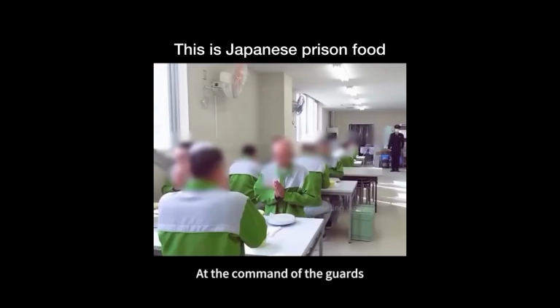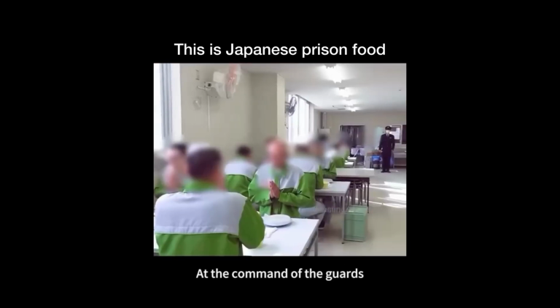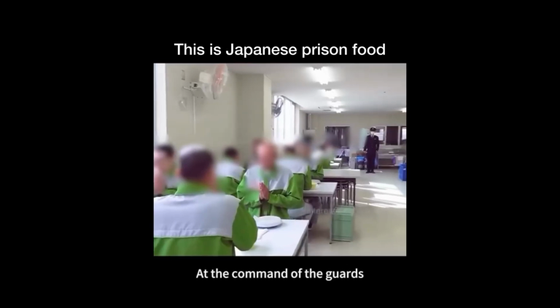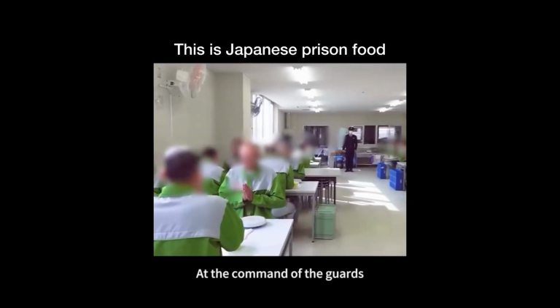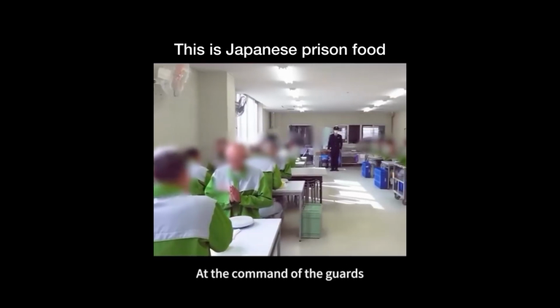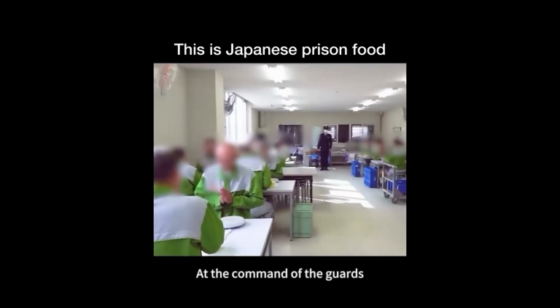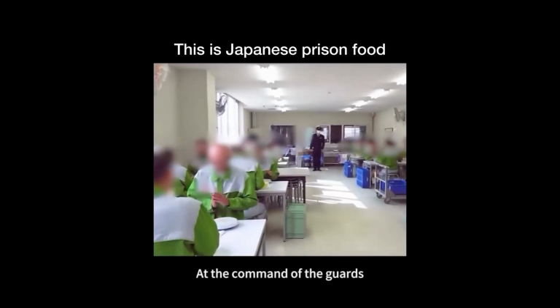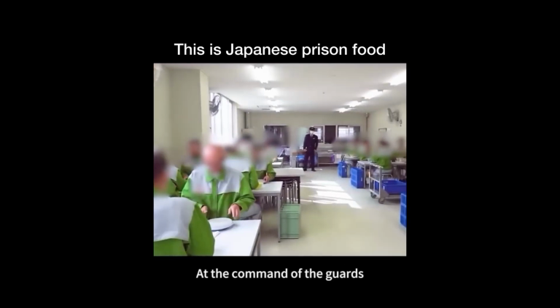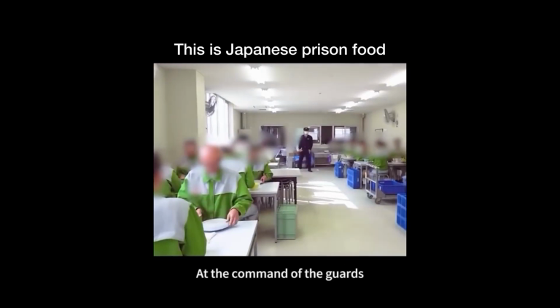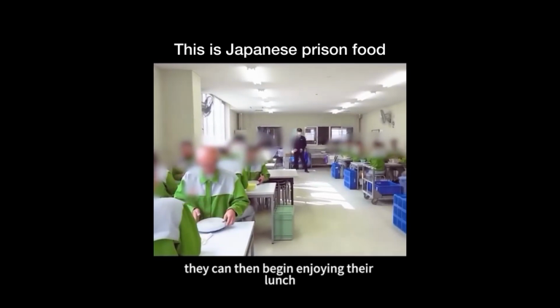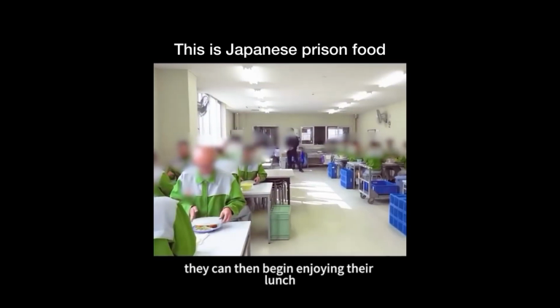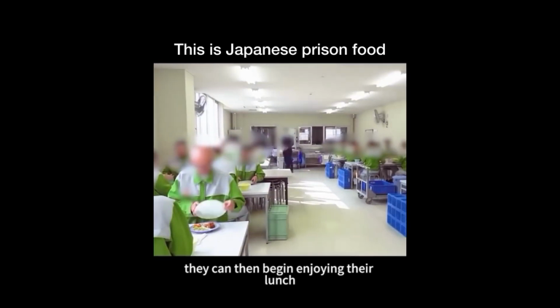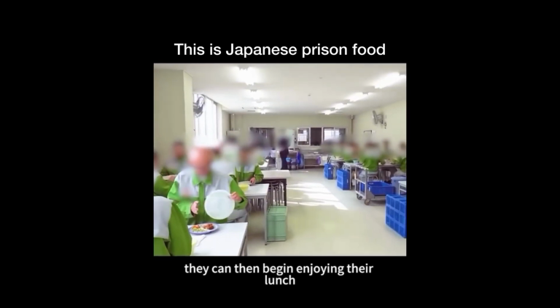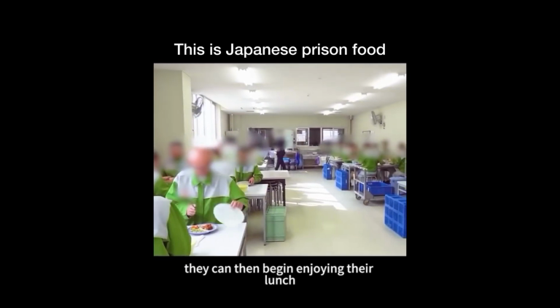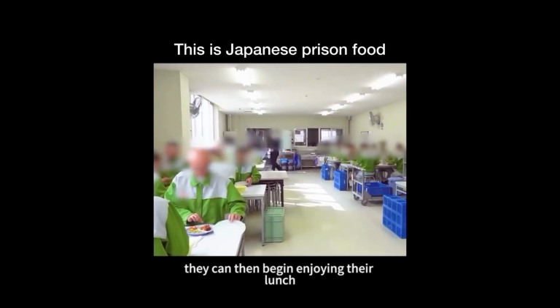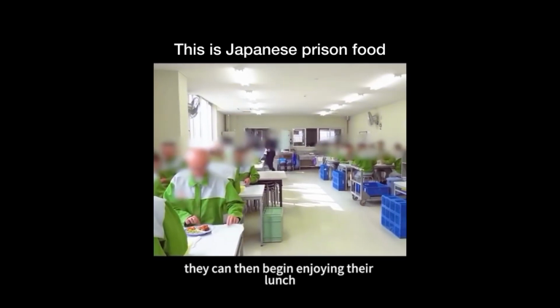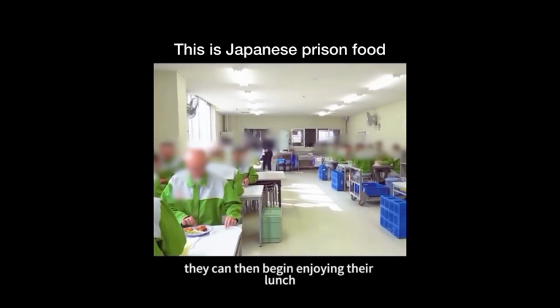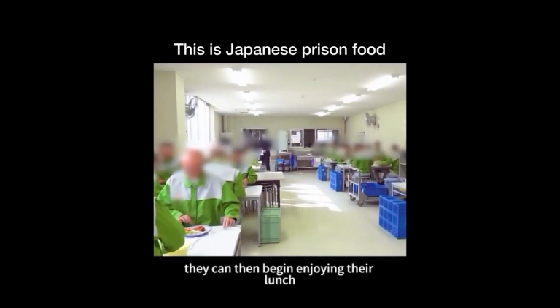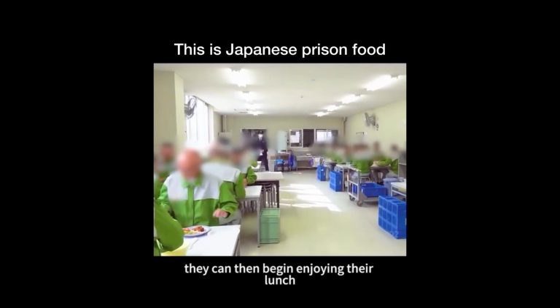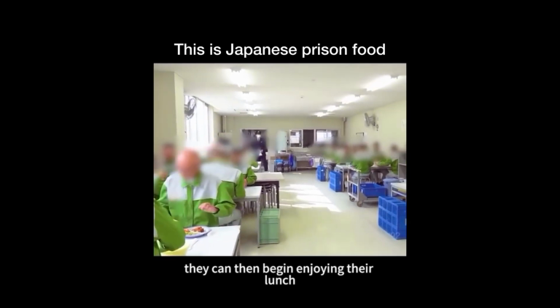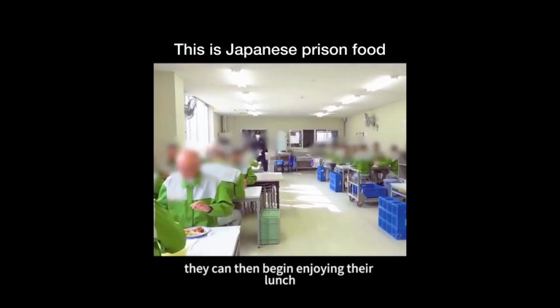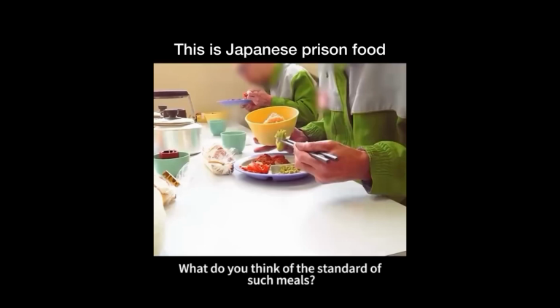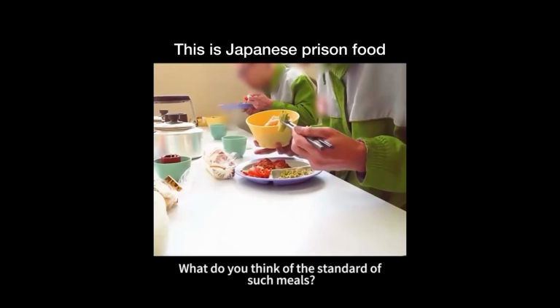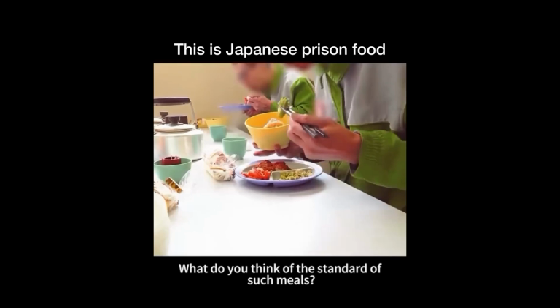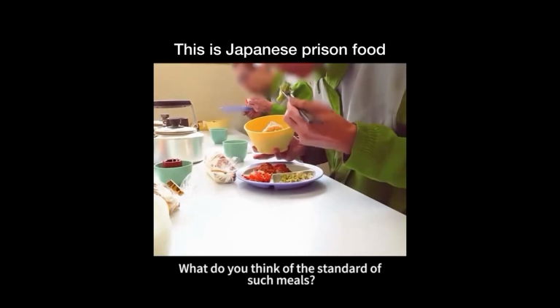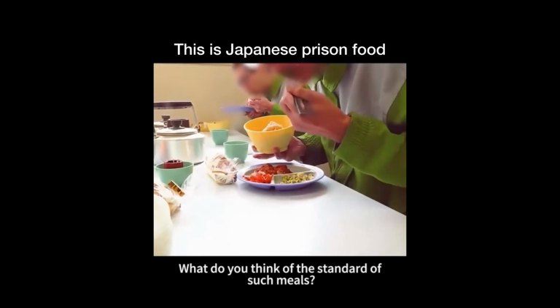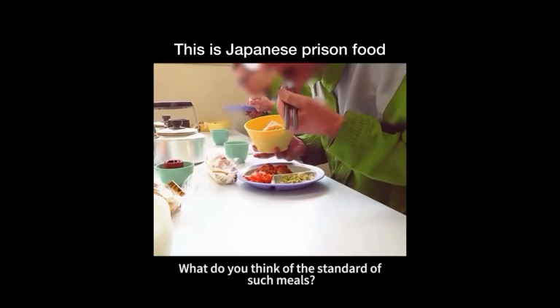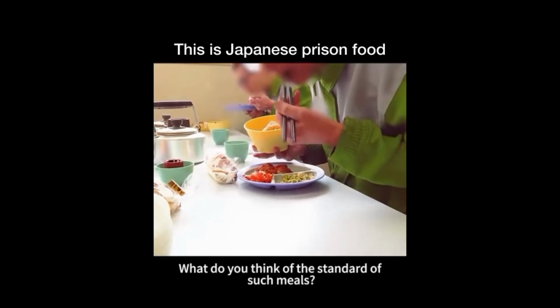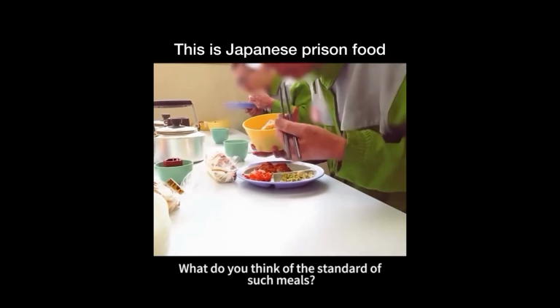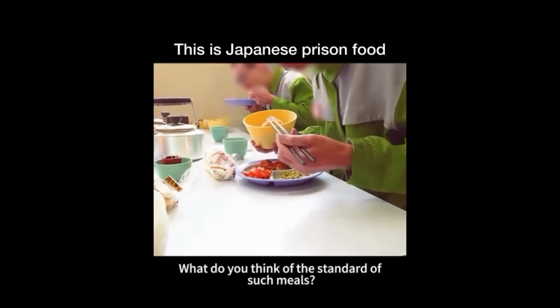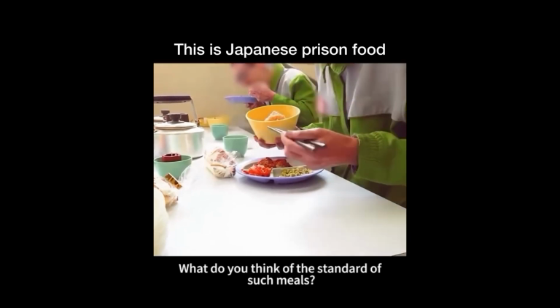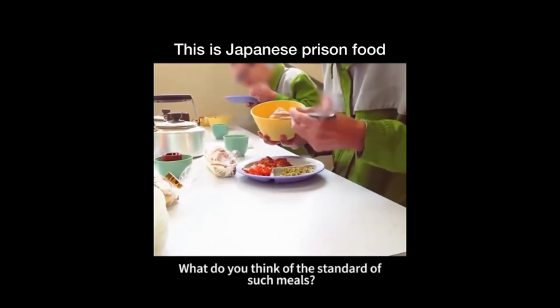At the command of the guards, they can then begin enjoying their lunch. What do you think of the standard of such meals?